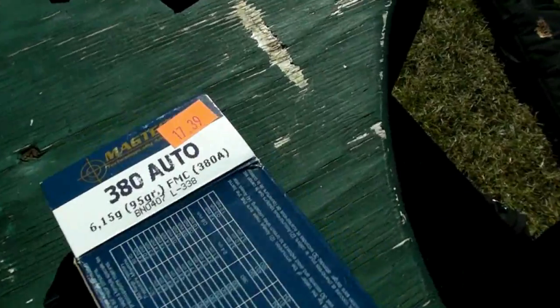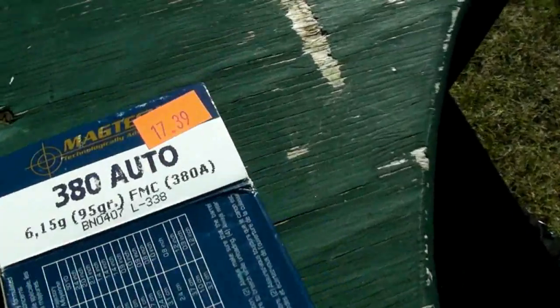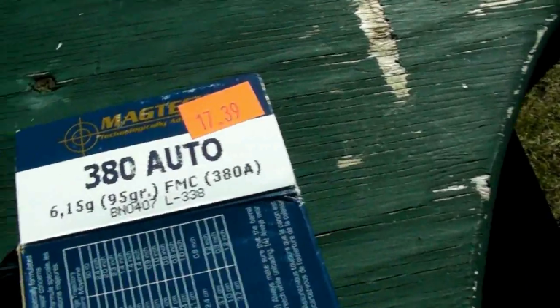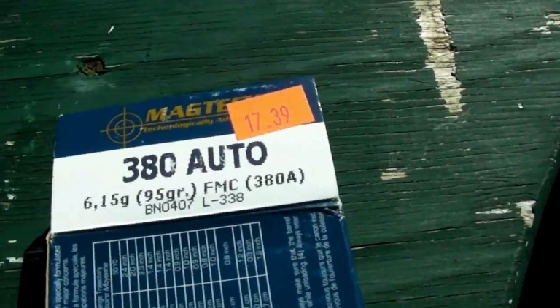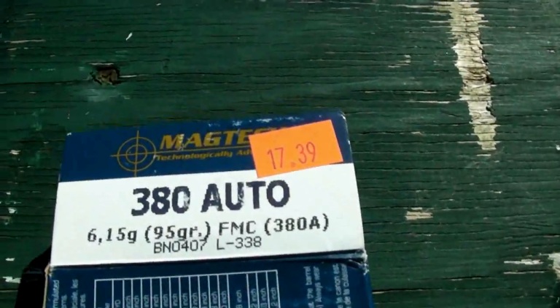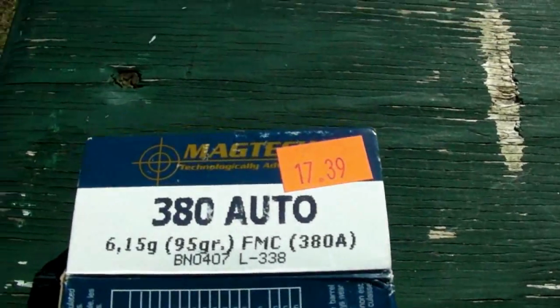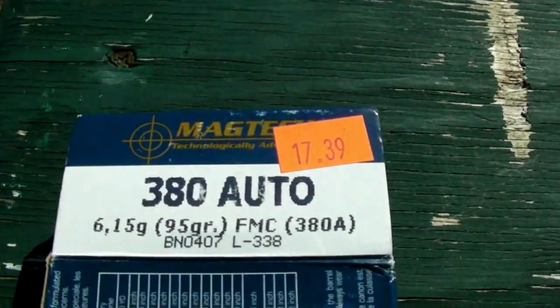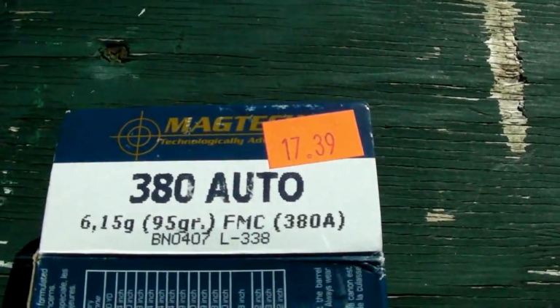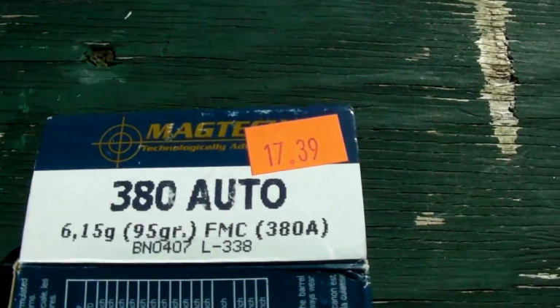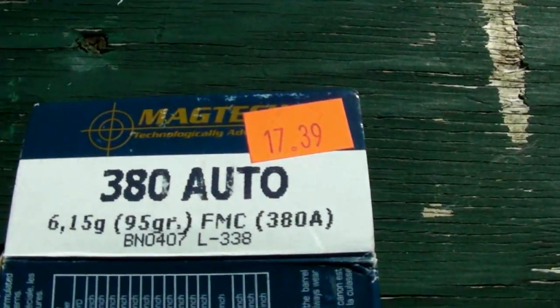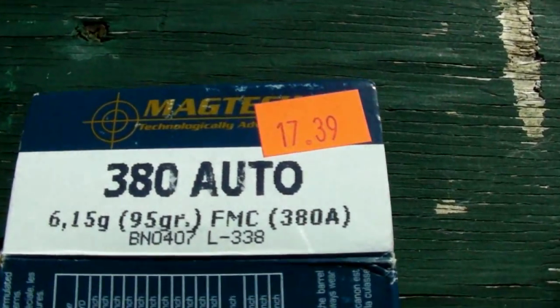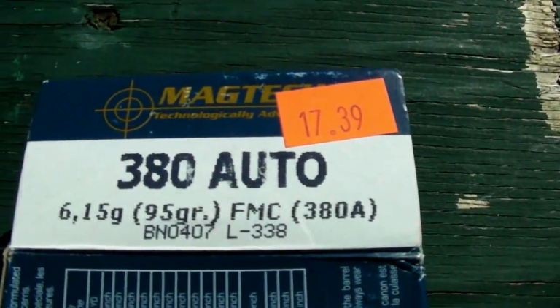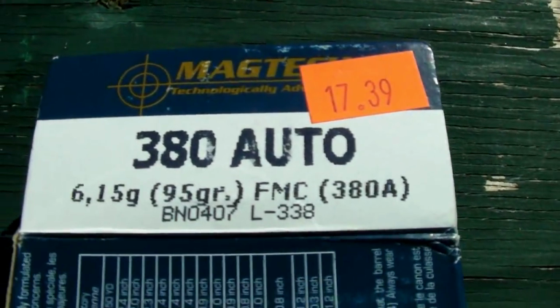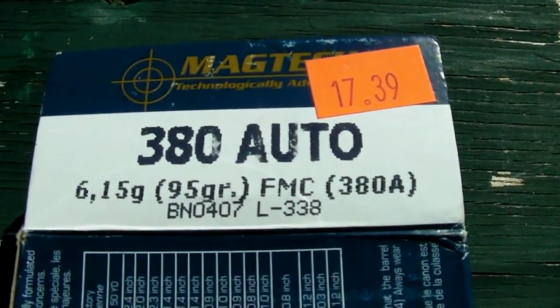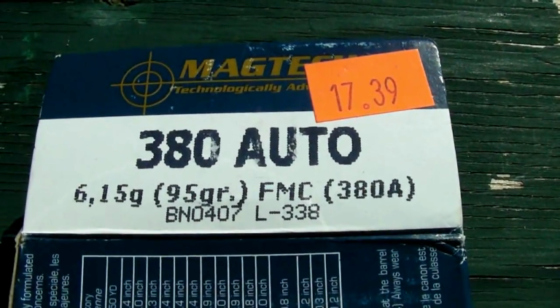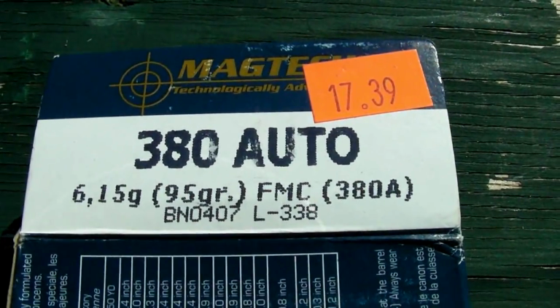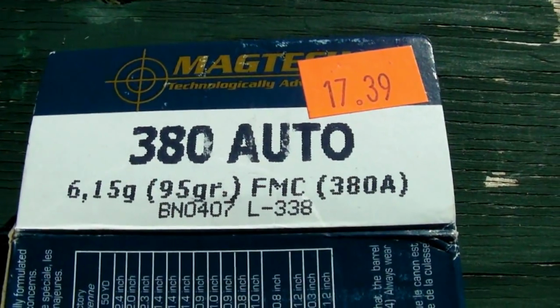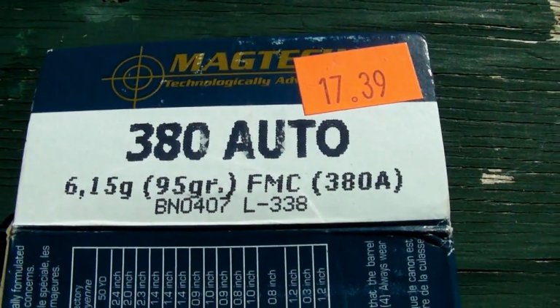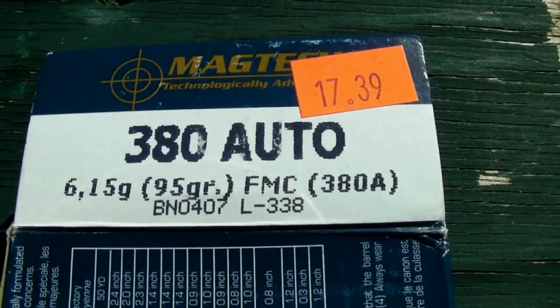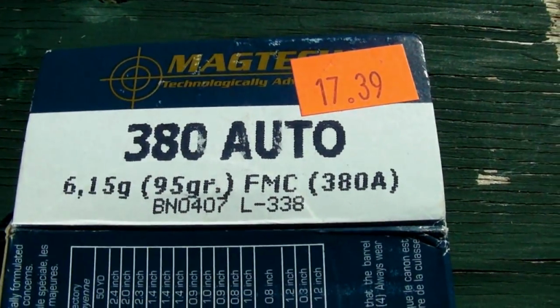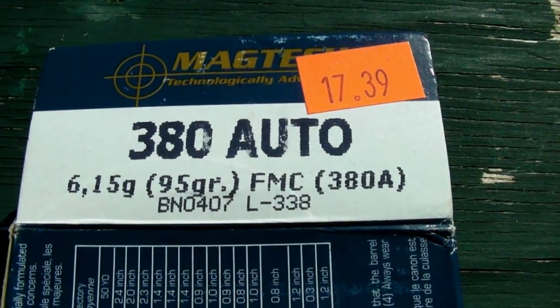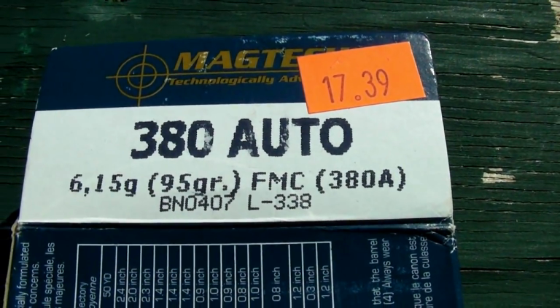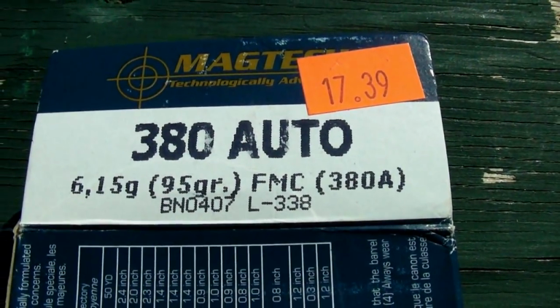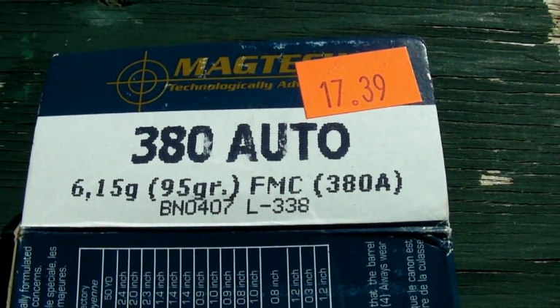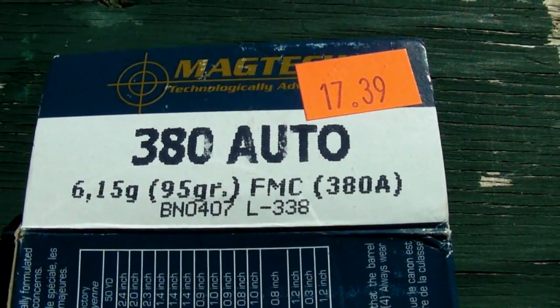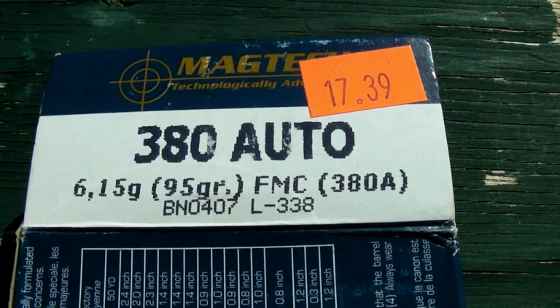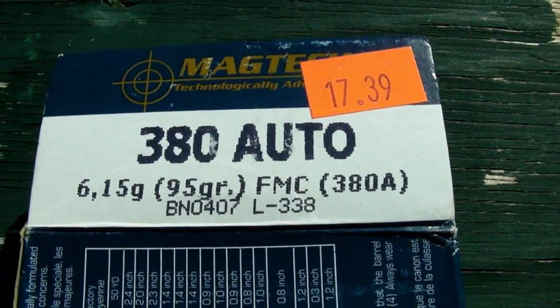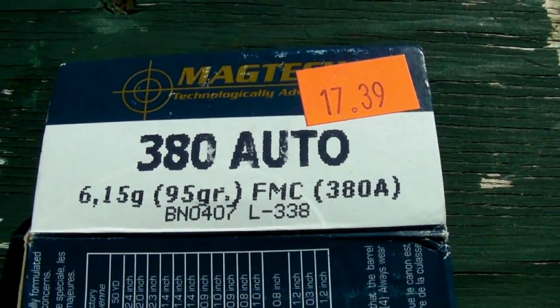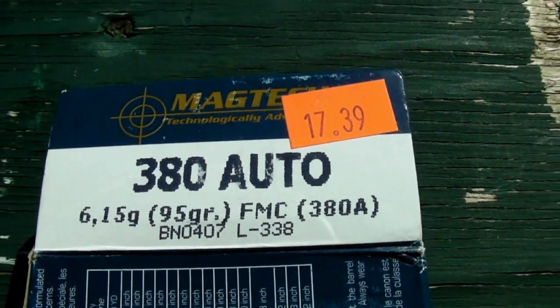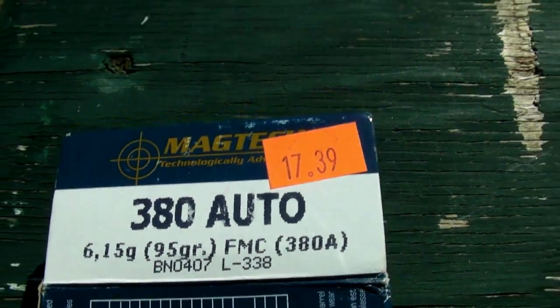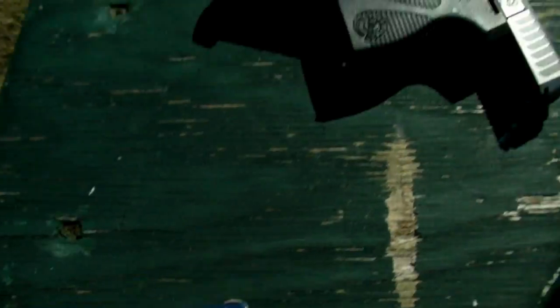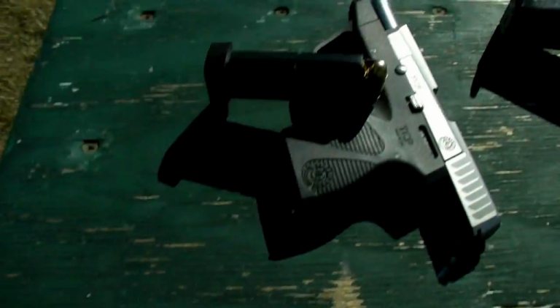Next up I've got some Magtech — it's a 95-grain full metal jacket.